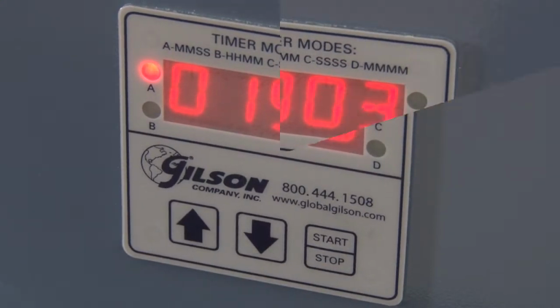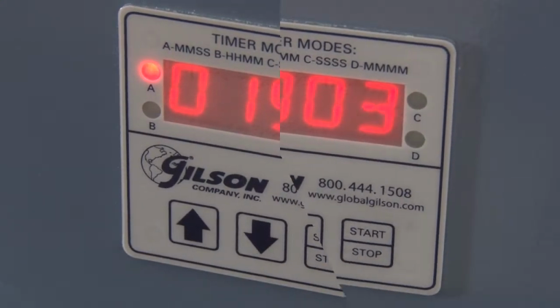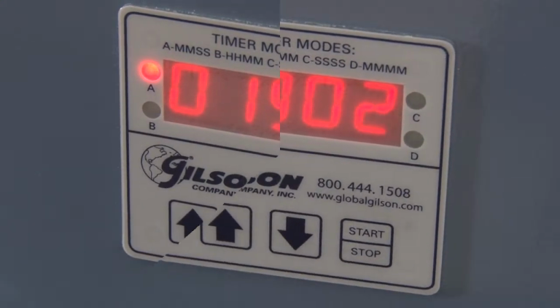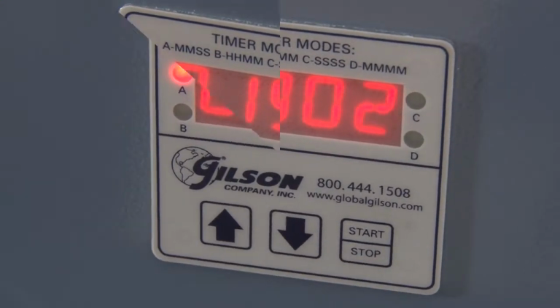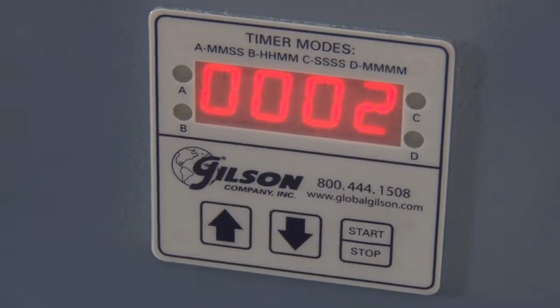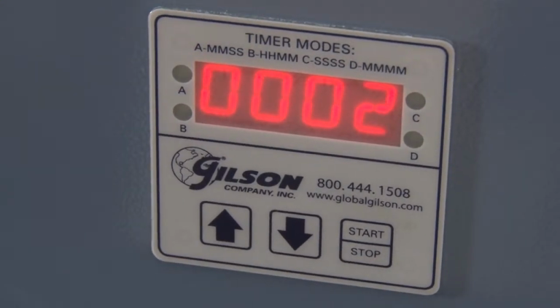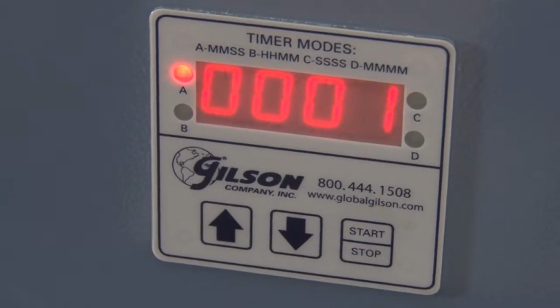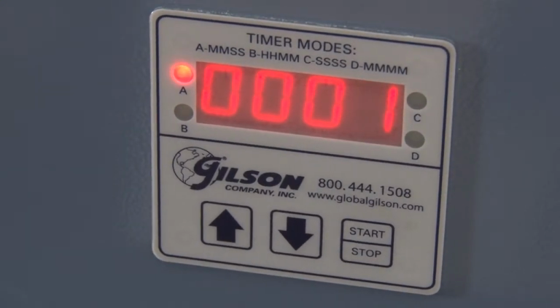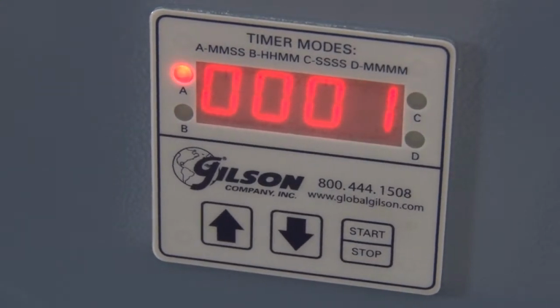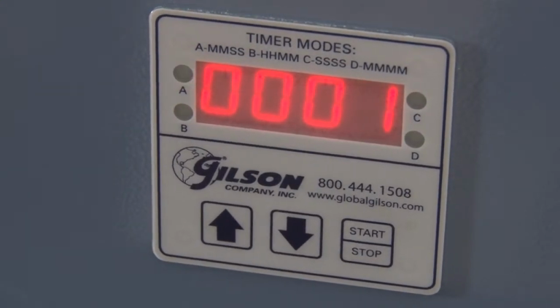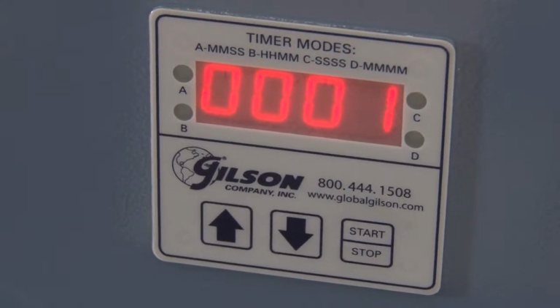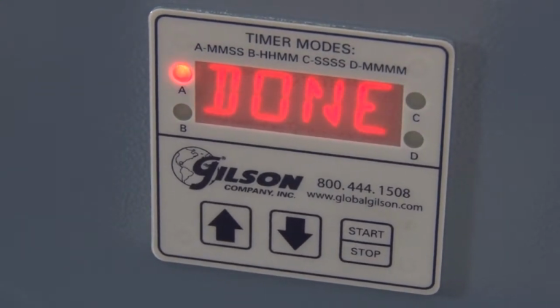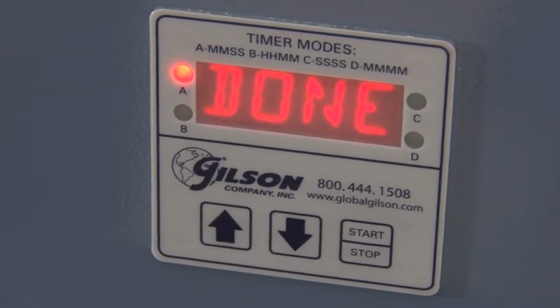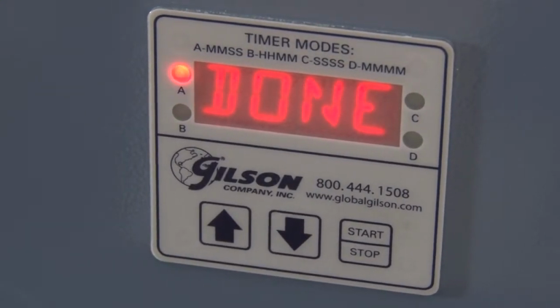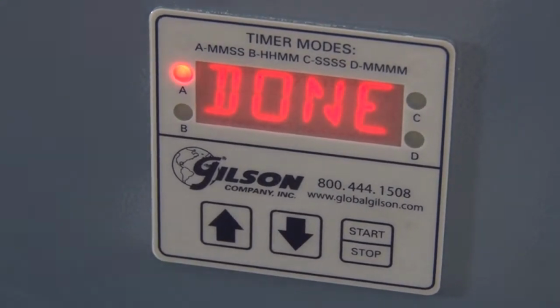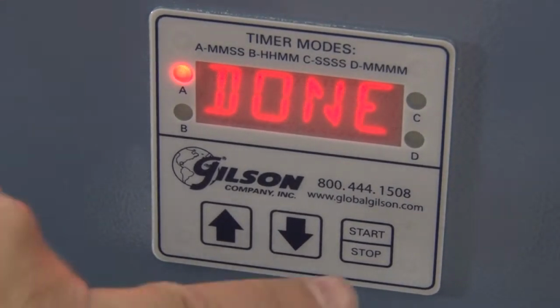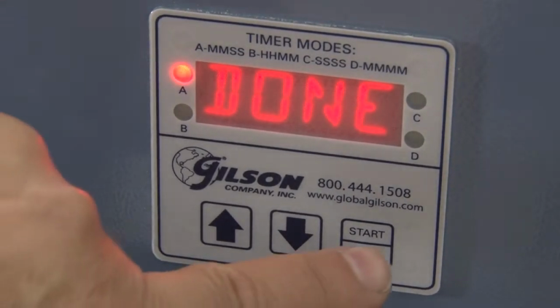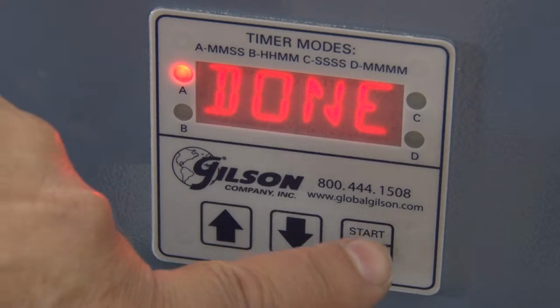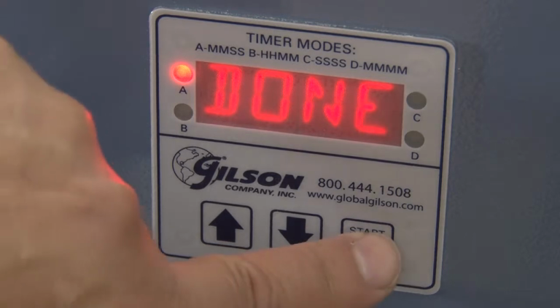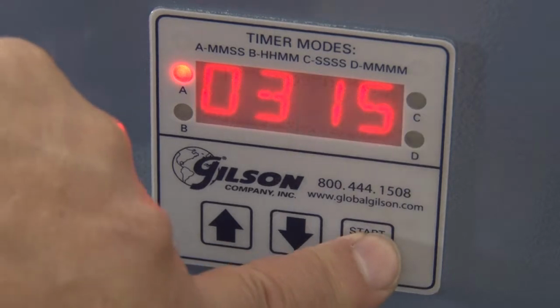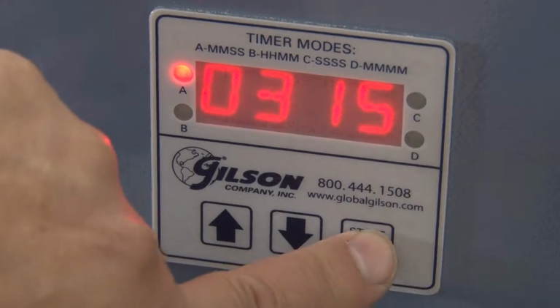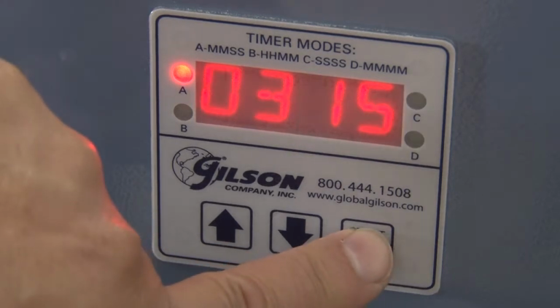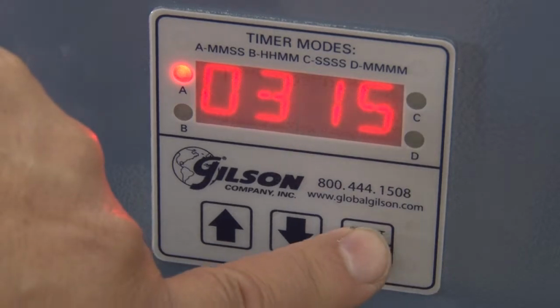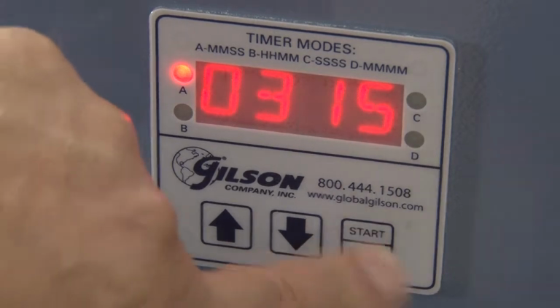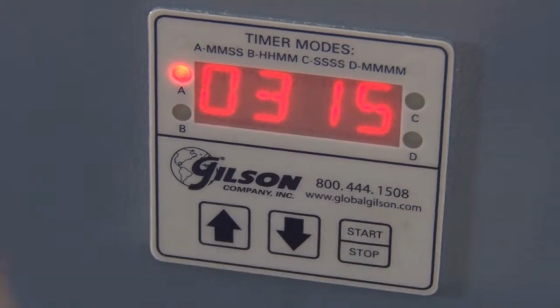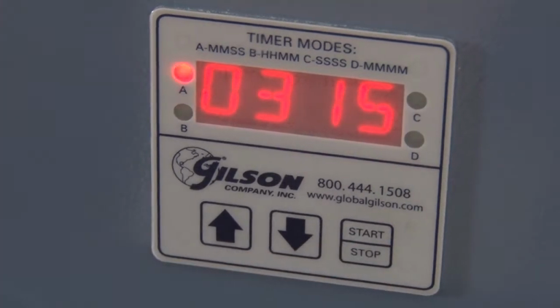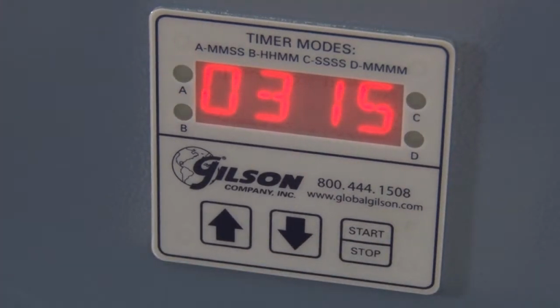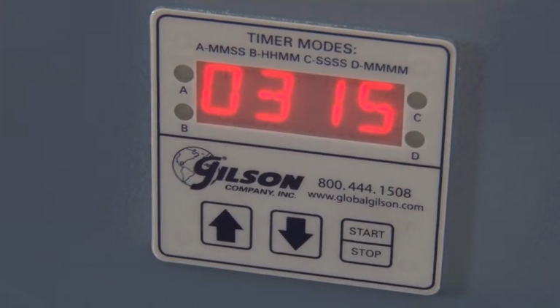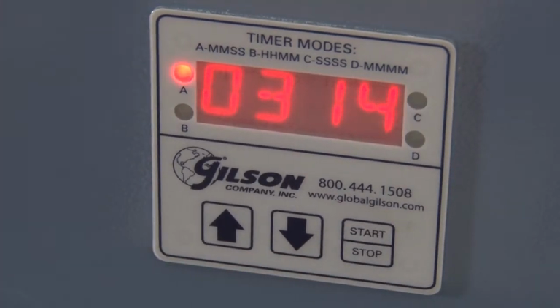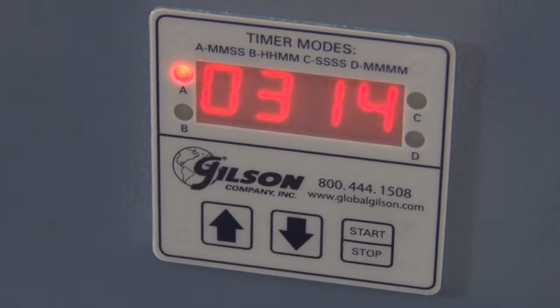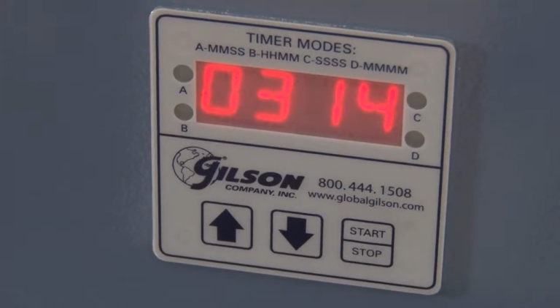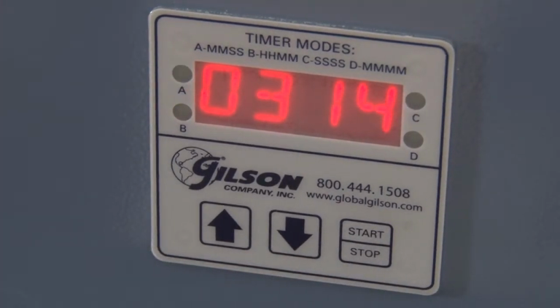And for convenience, once the cycle is completed, the timer will automatically reset to the desired test time.